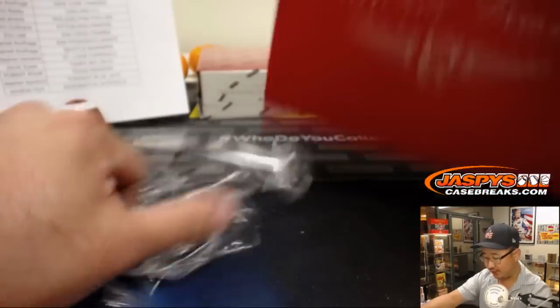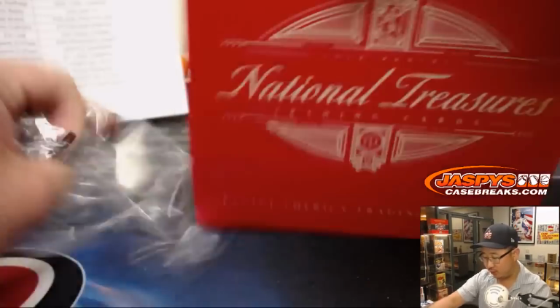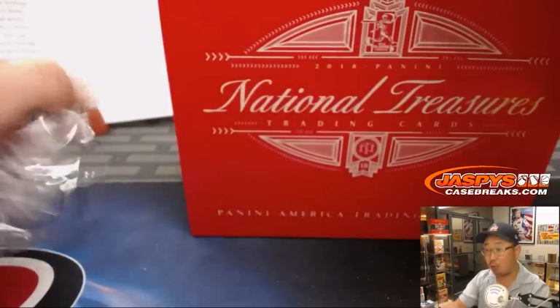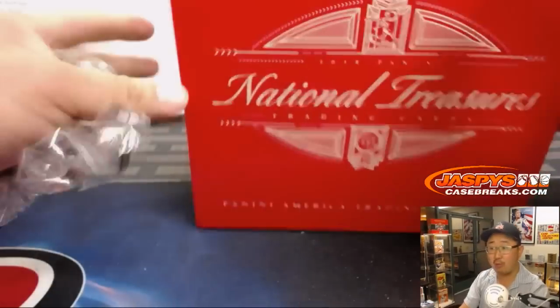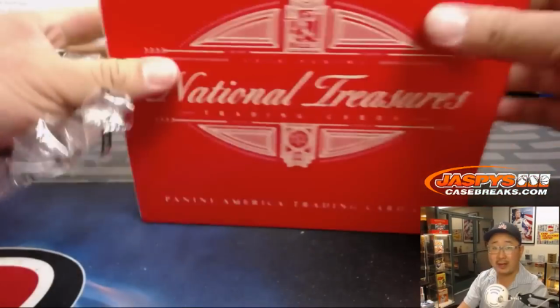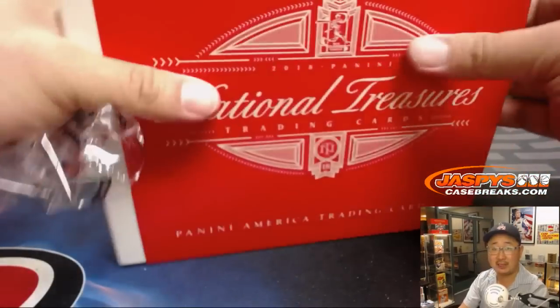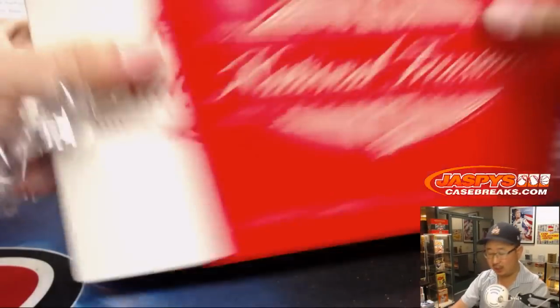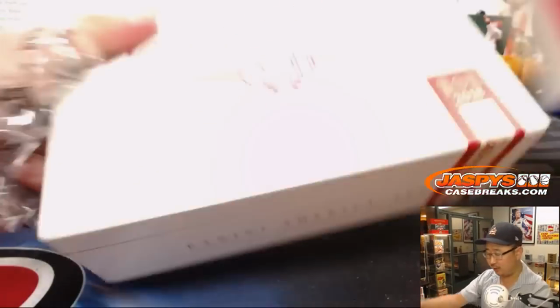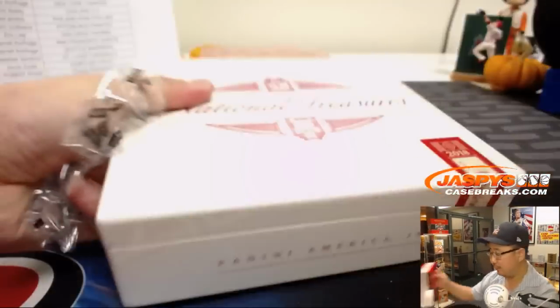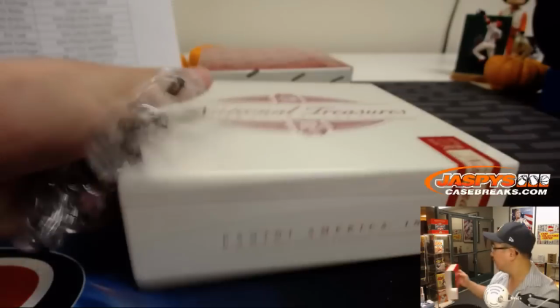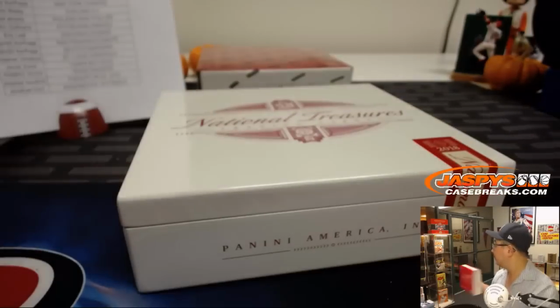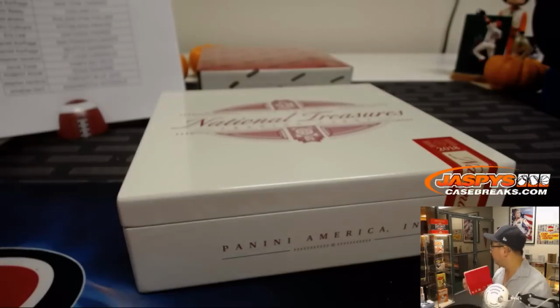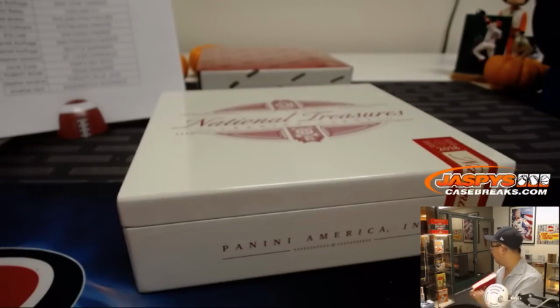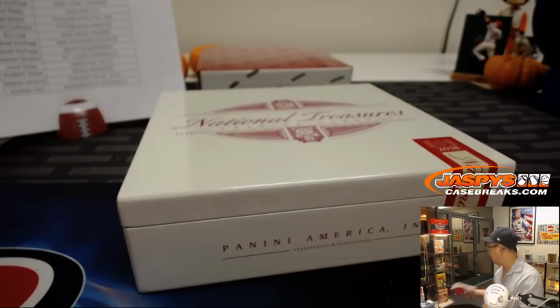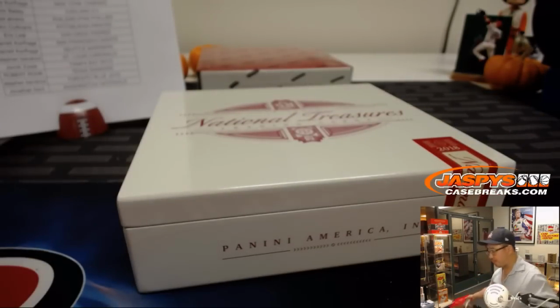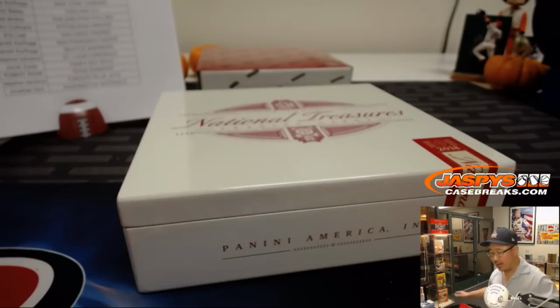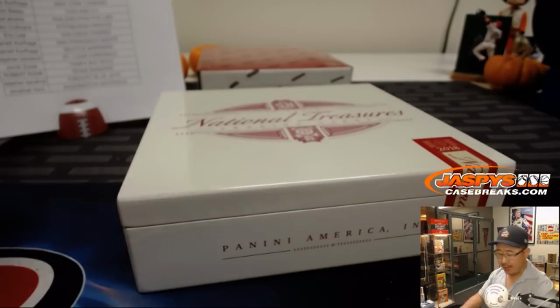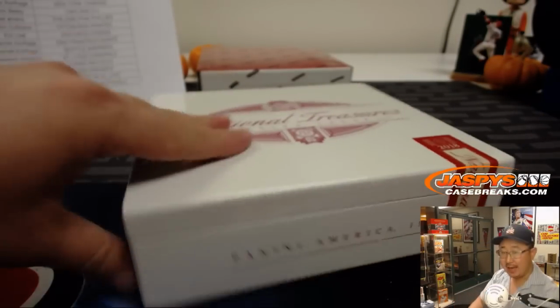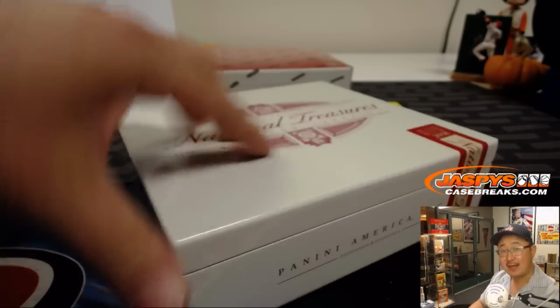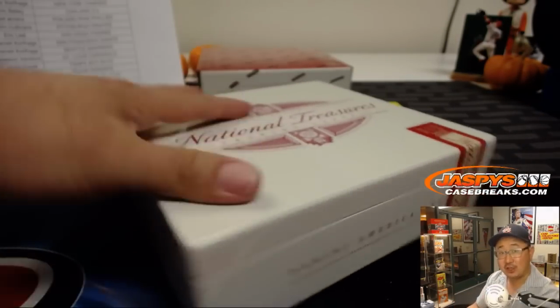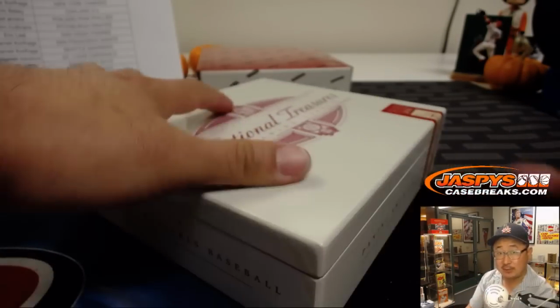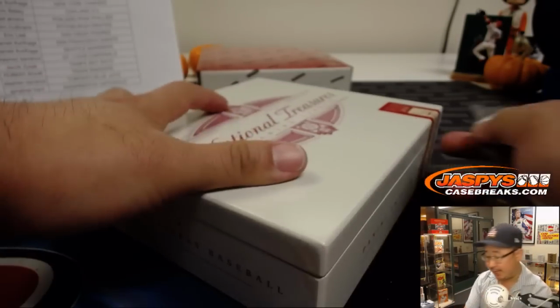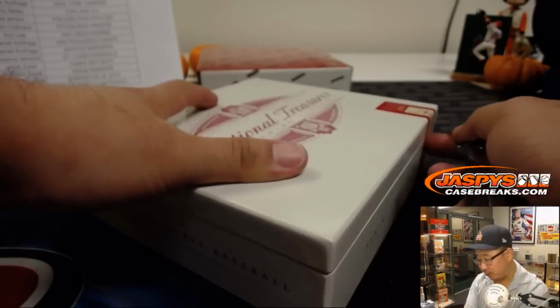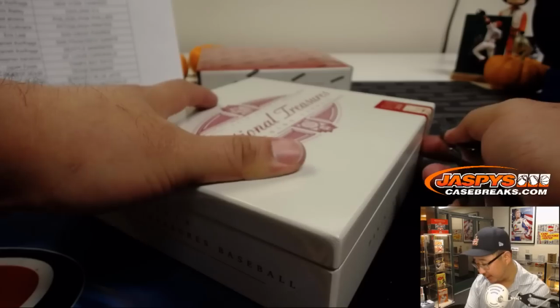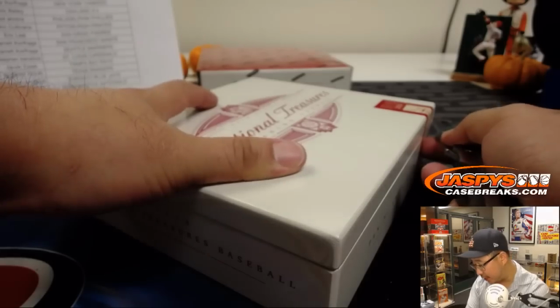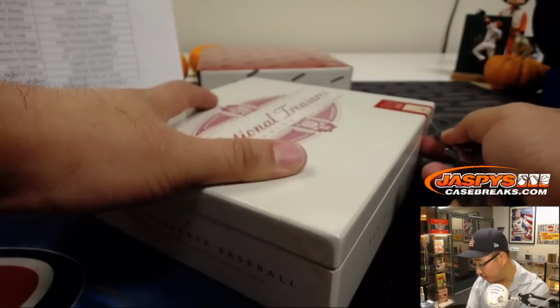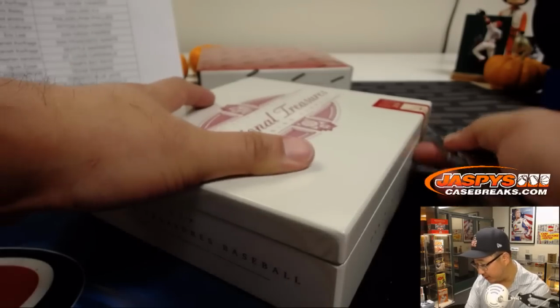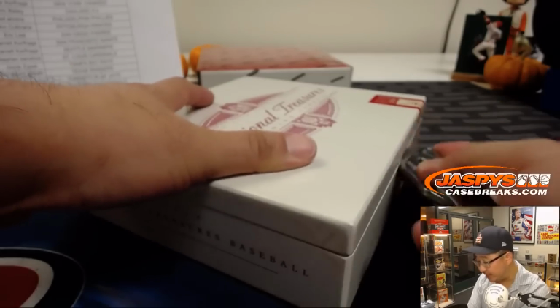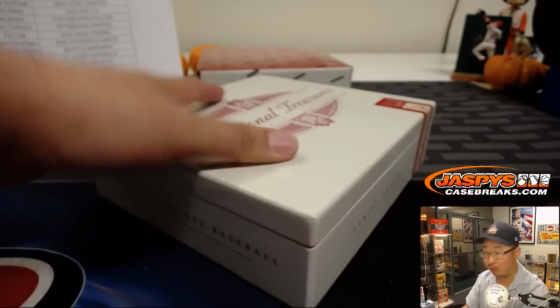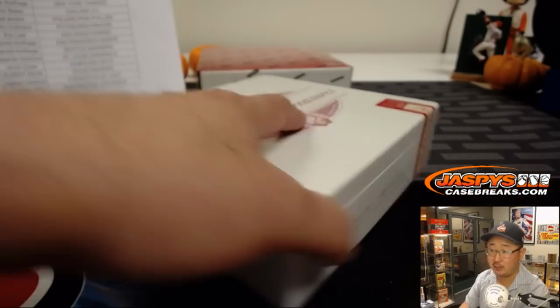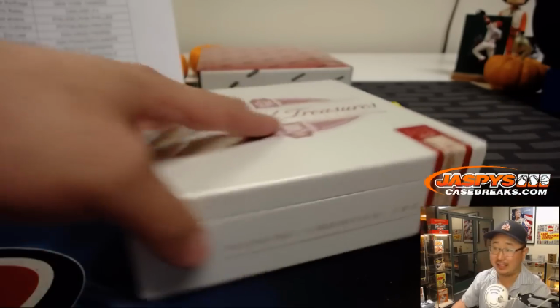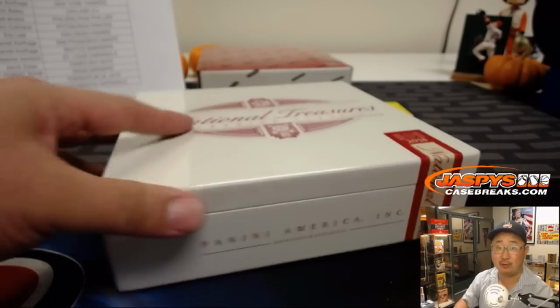We've got one more case available, and that's on Jazby's Casebreaks.com. So pick your teams now — we can run this back tonight if you want.